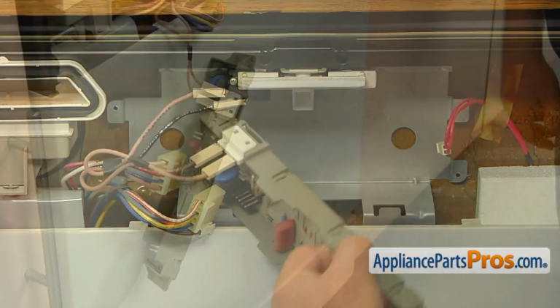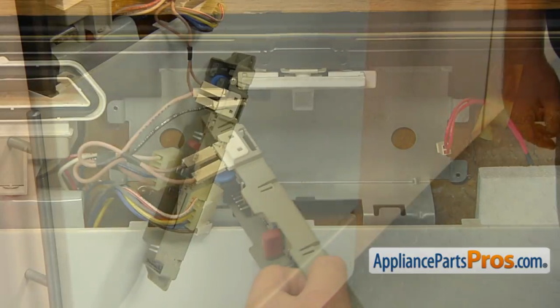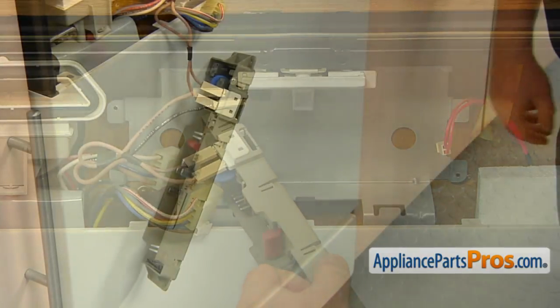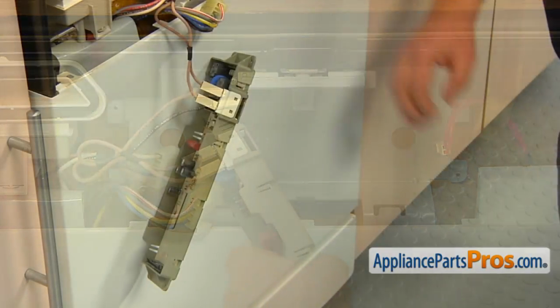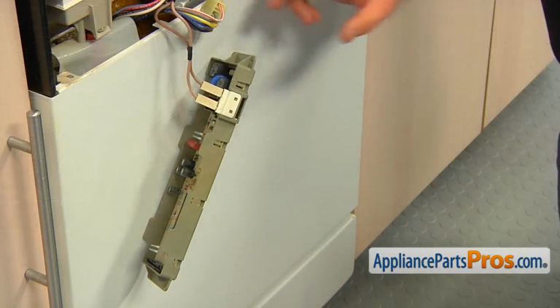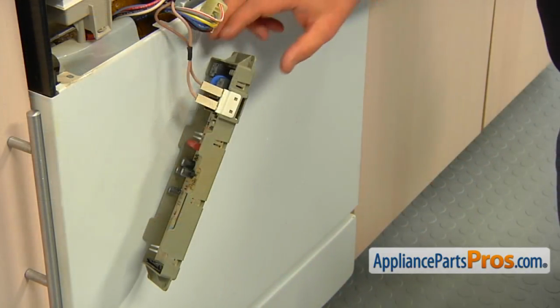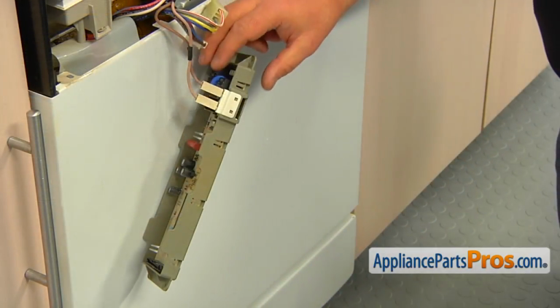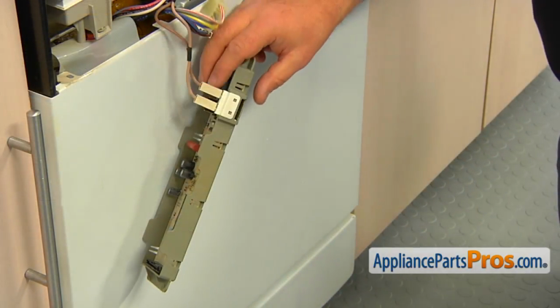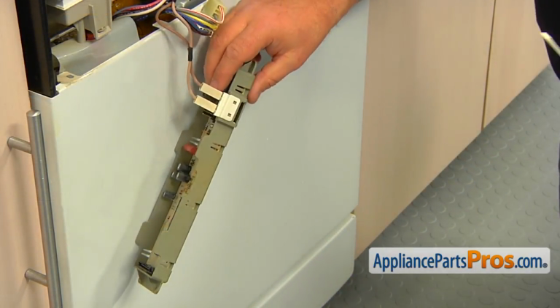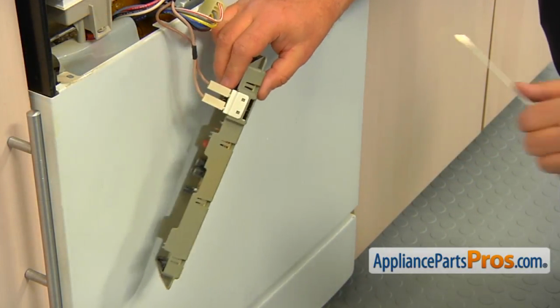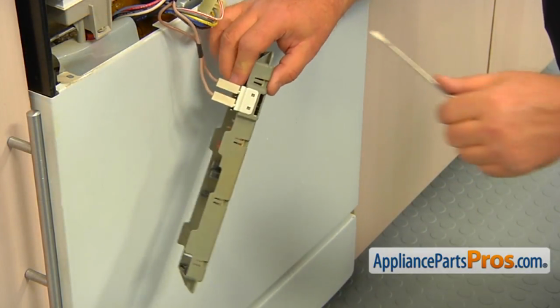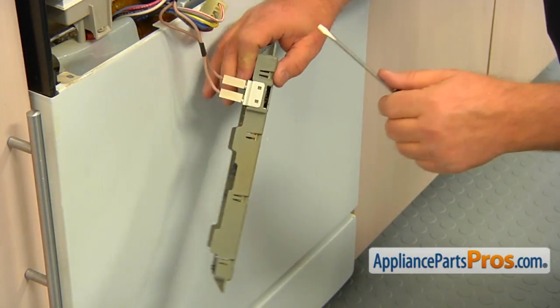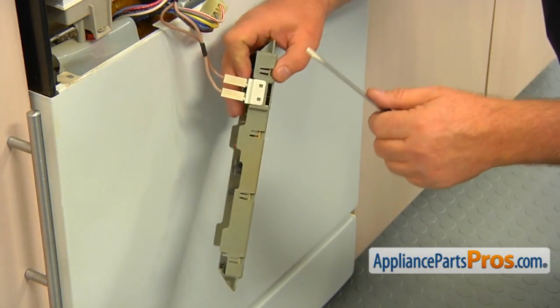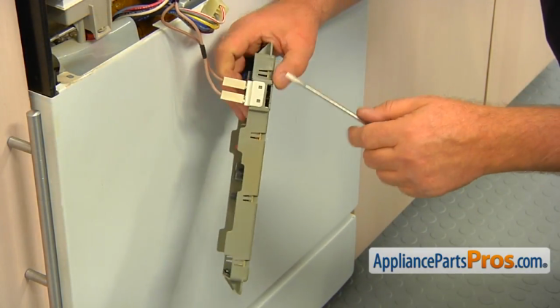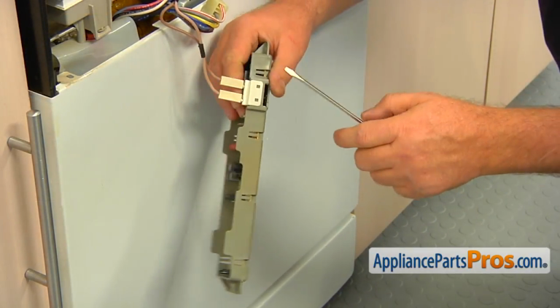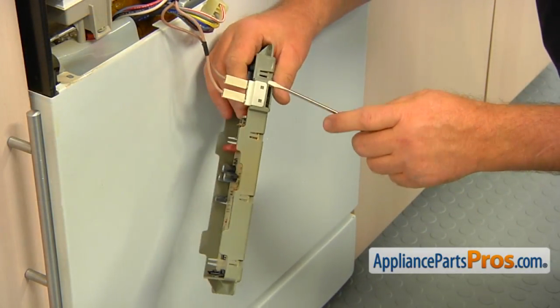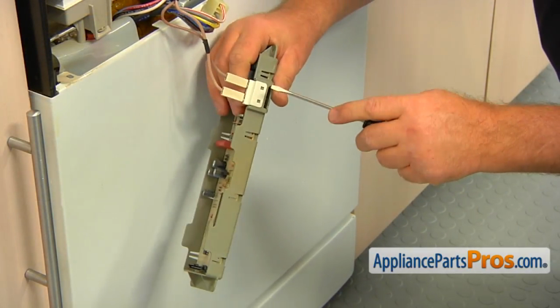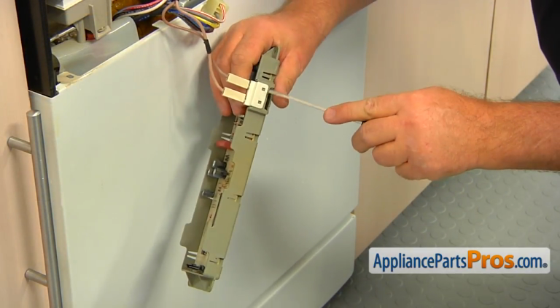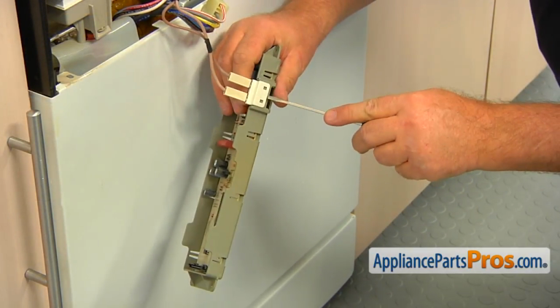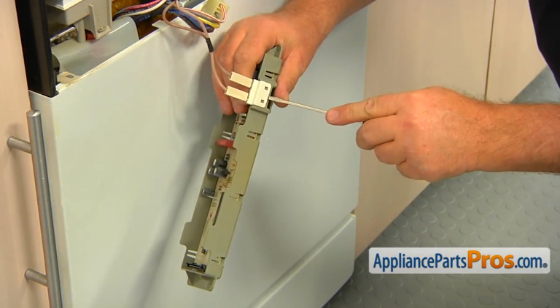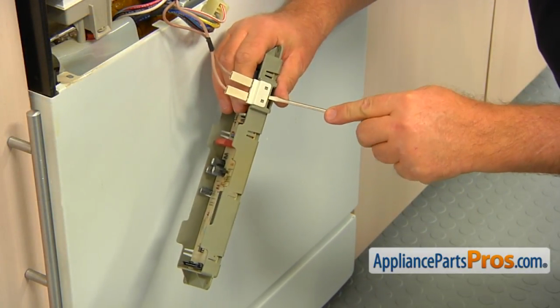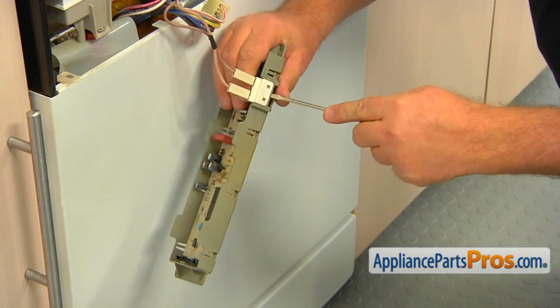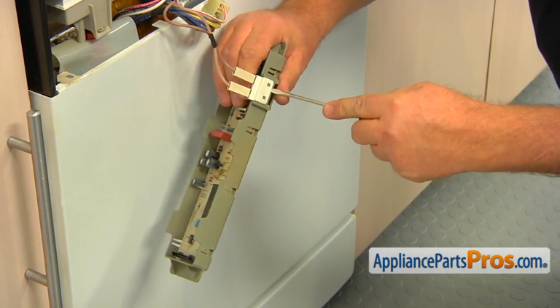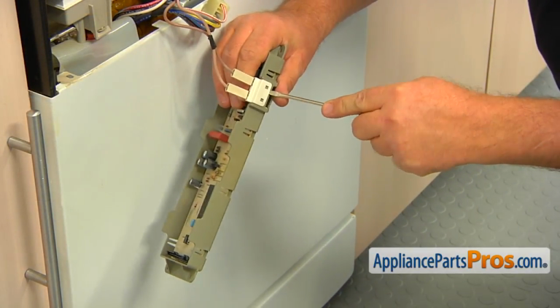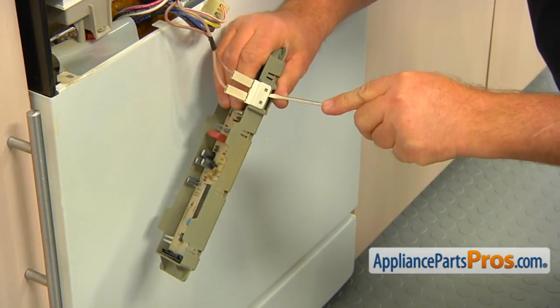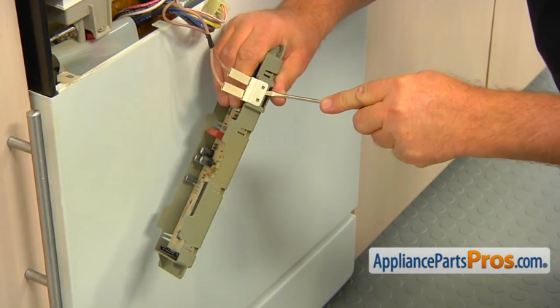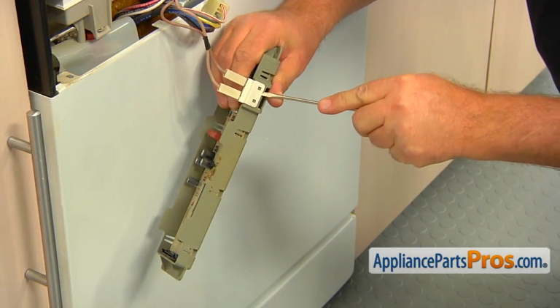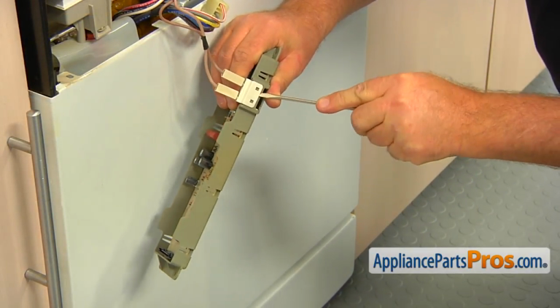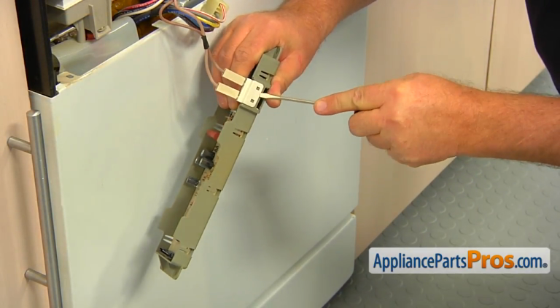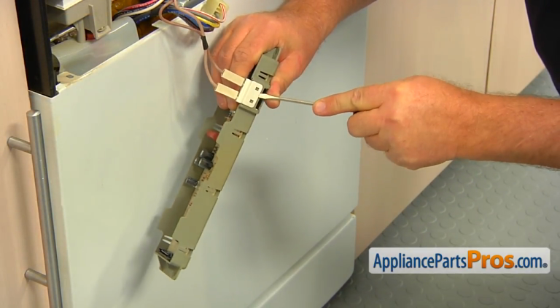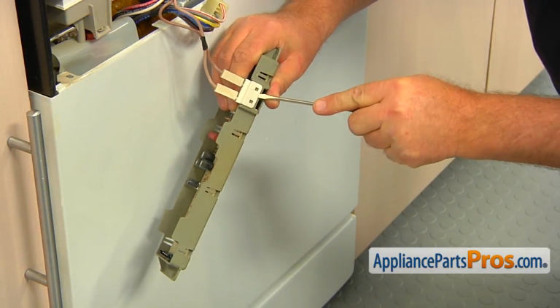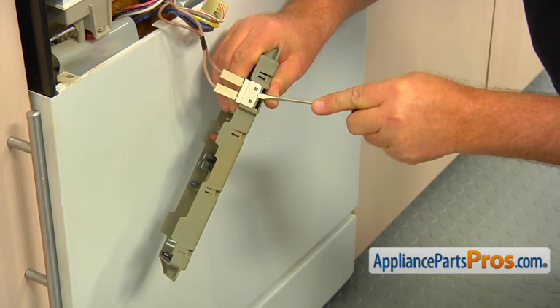Take out the two quarter-inch screws and remove the old control assembly. Using the flat blade screwdriver, unclip the thermal fuse from the side of the control.